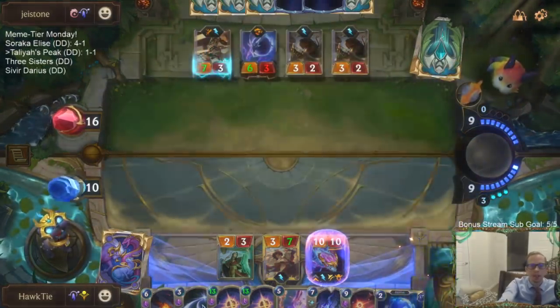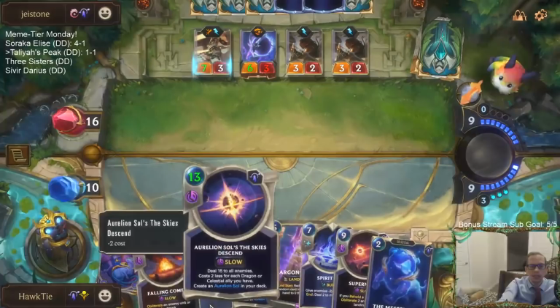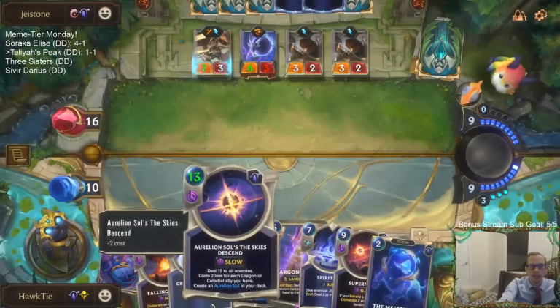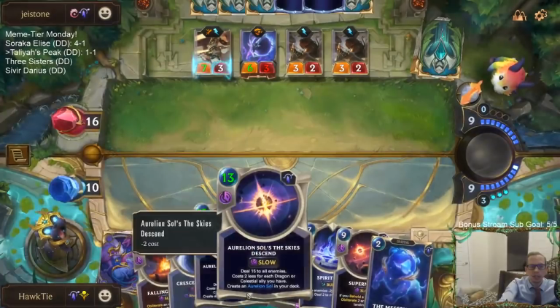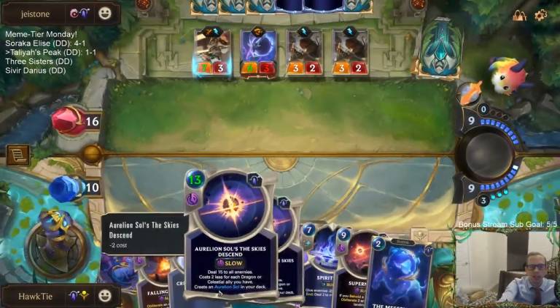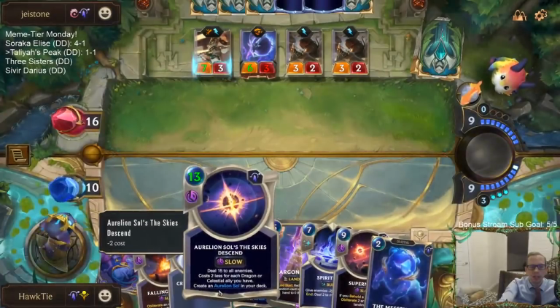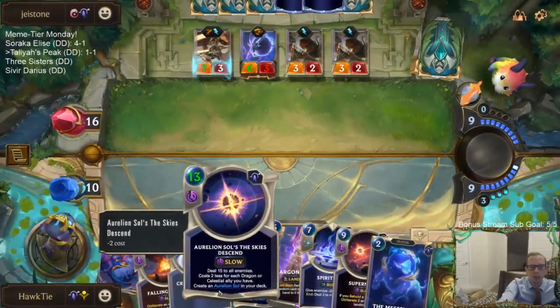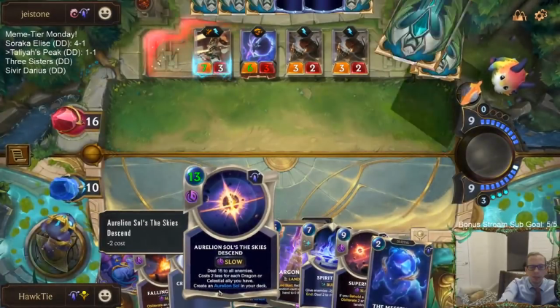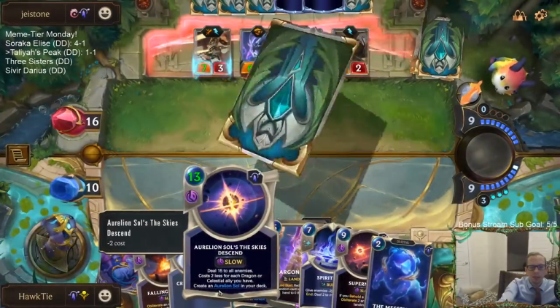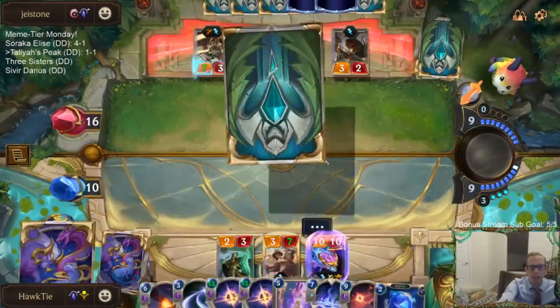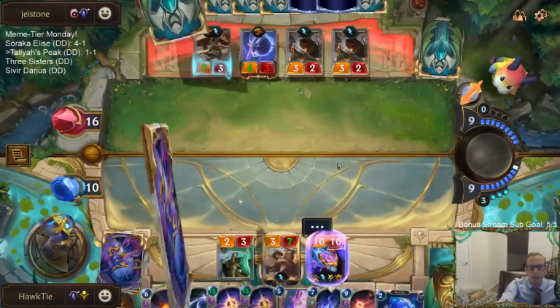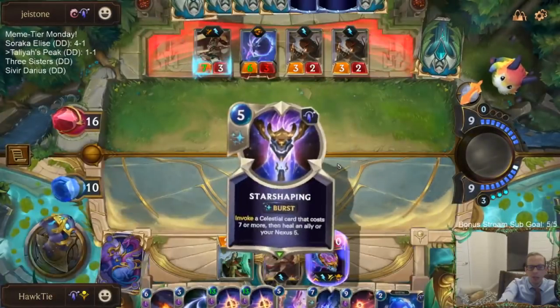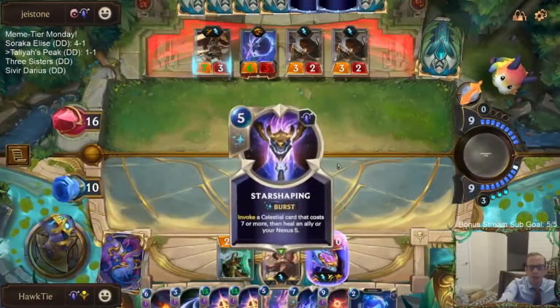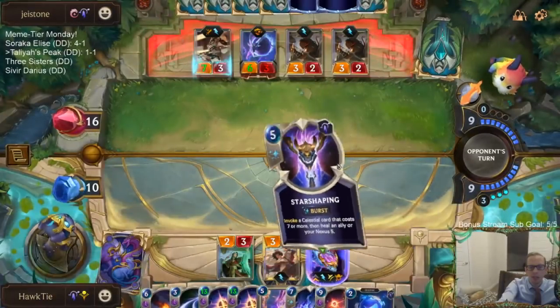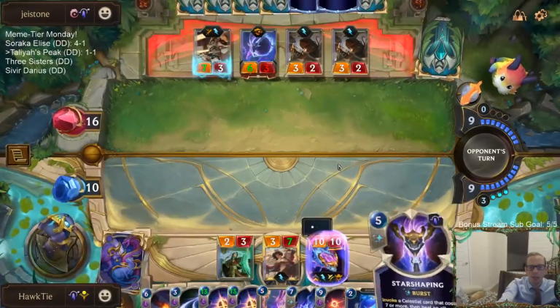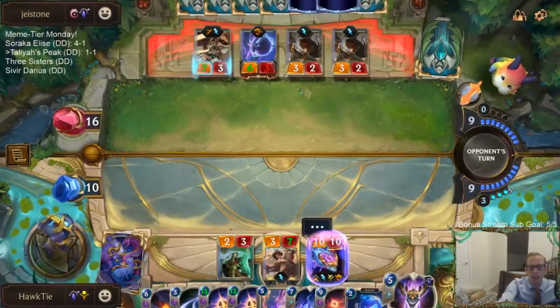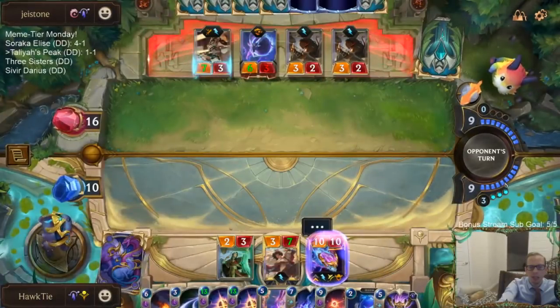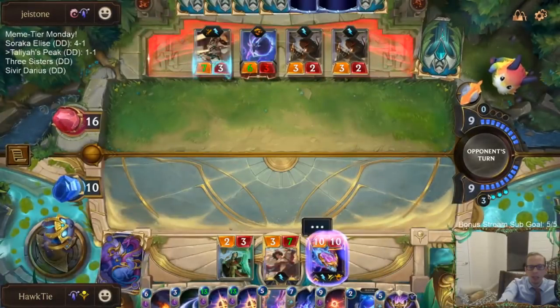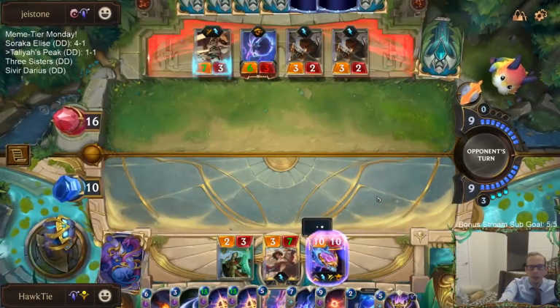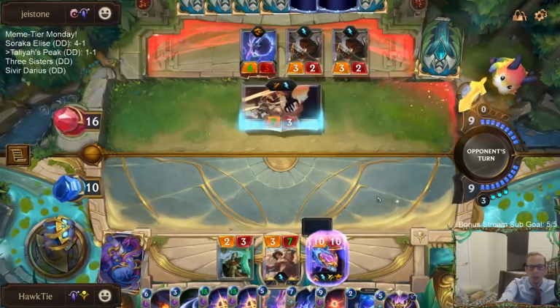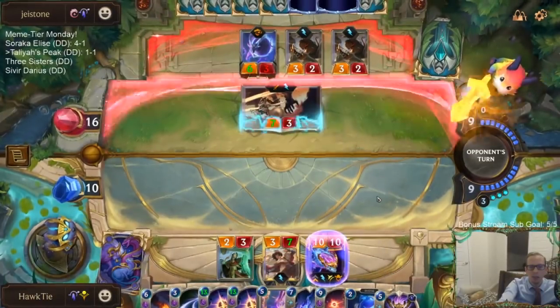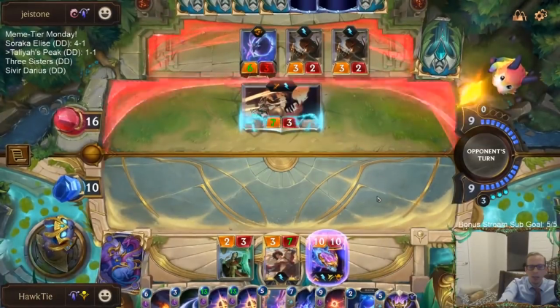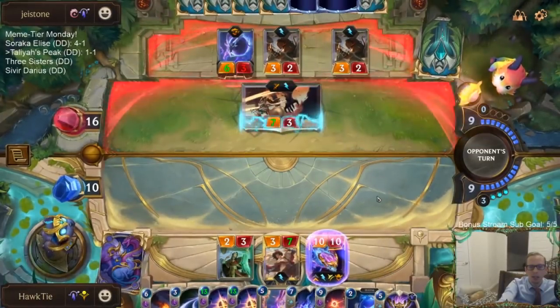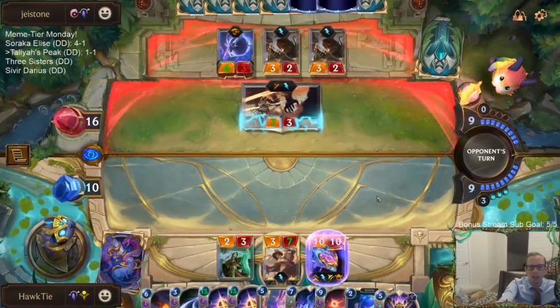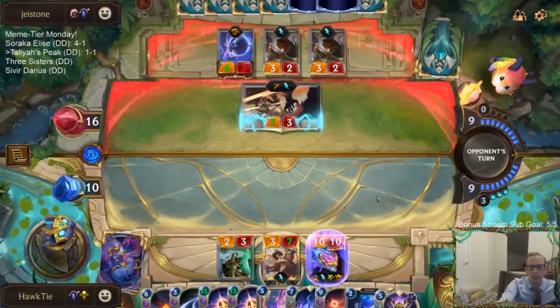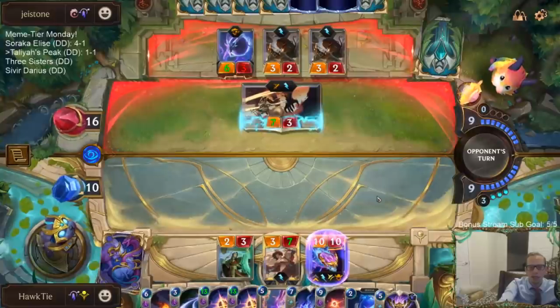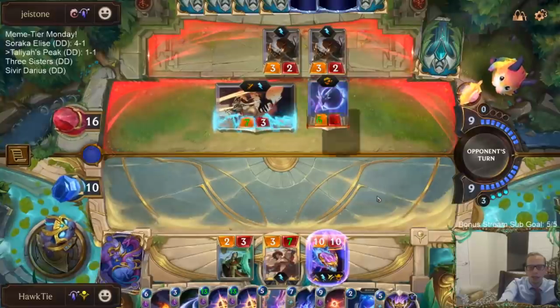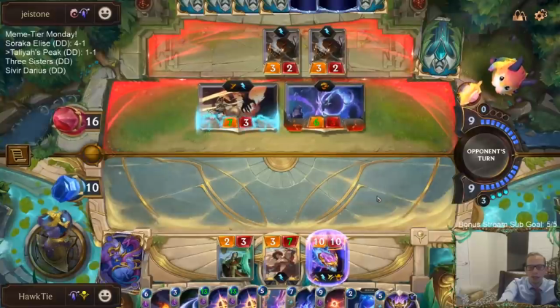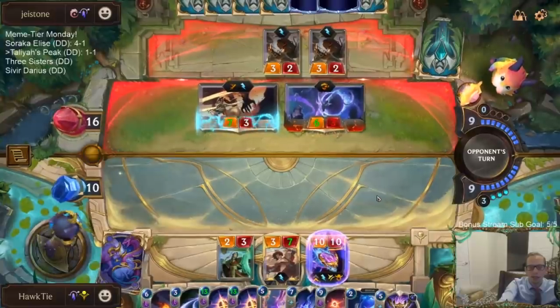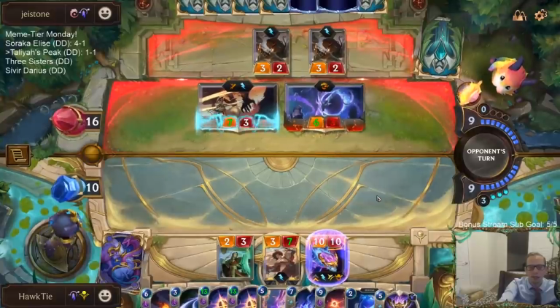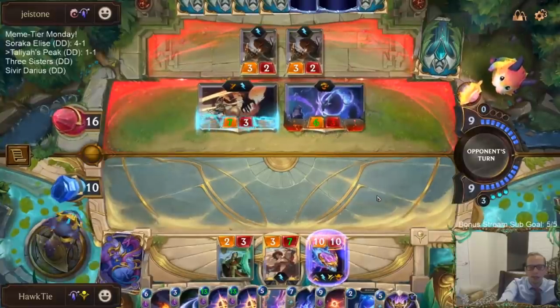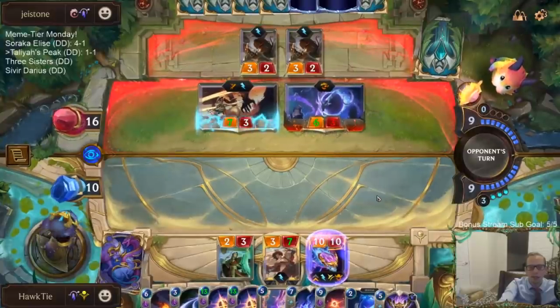I guess that's why I shouldn't challenge. If I didn't challenge, the Skies Ascend would have cost 11 mana and I would have been able to cast Skies Ascend if I didn't challenge.